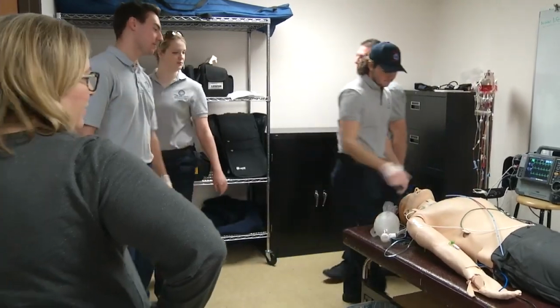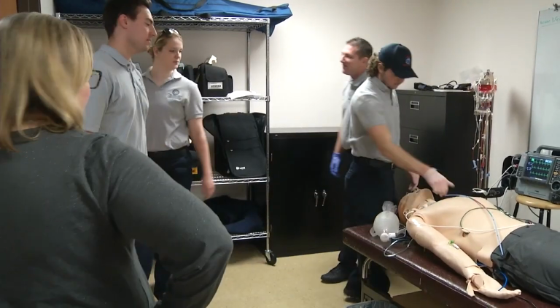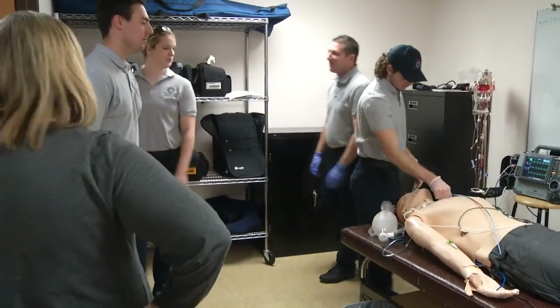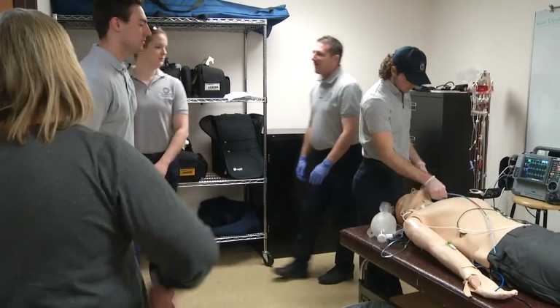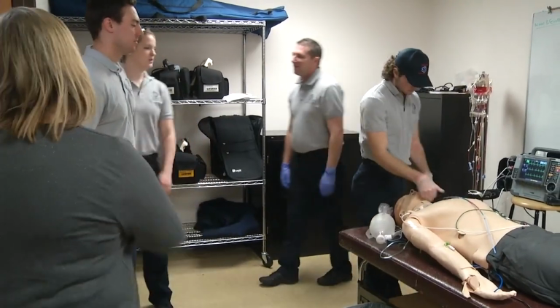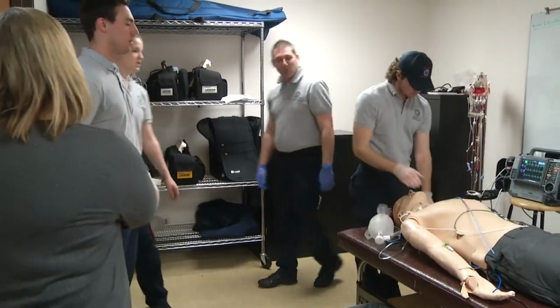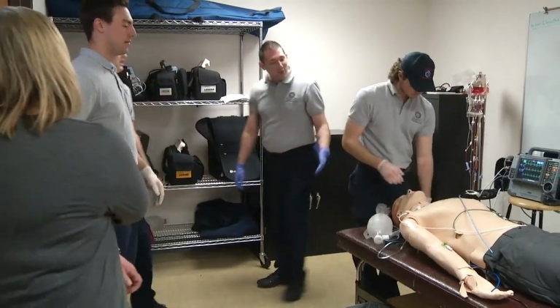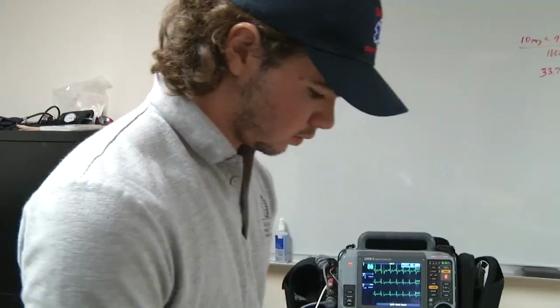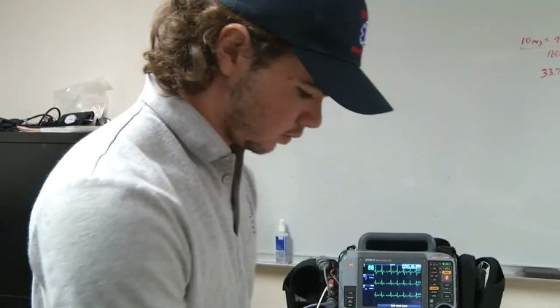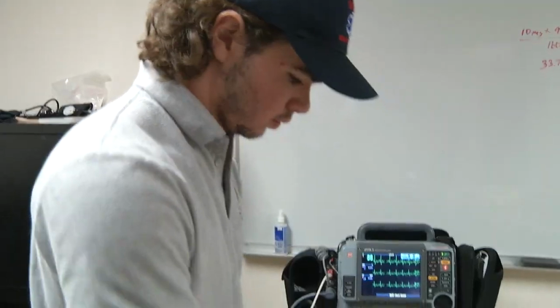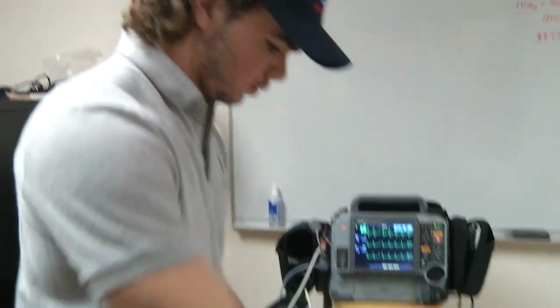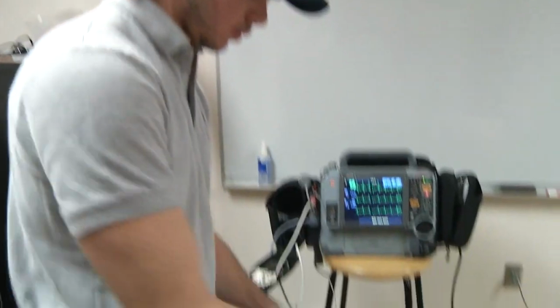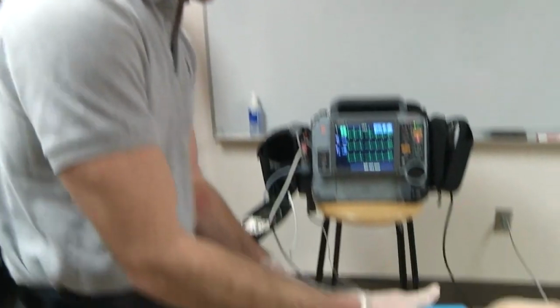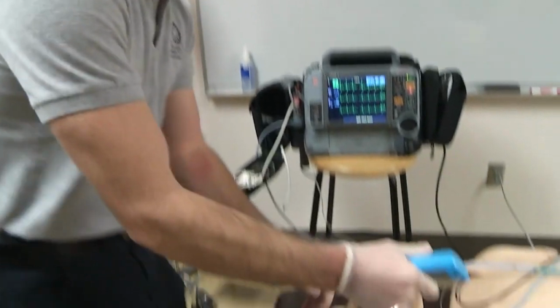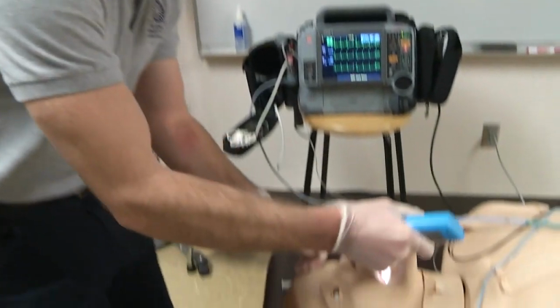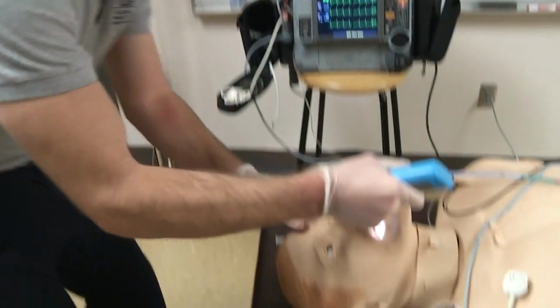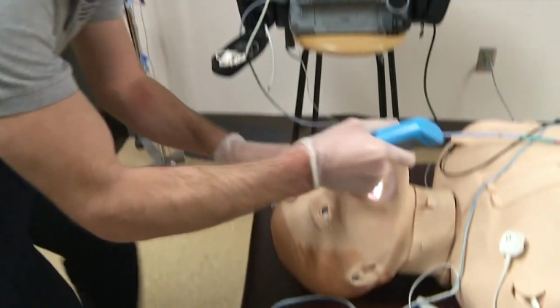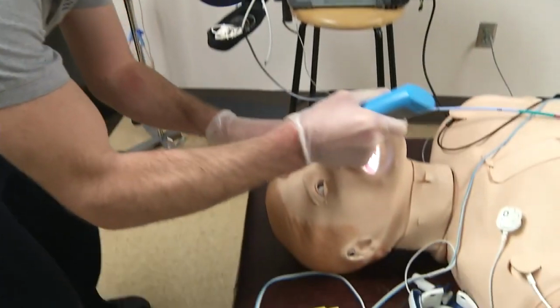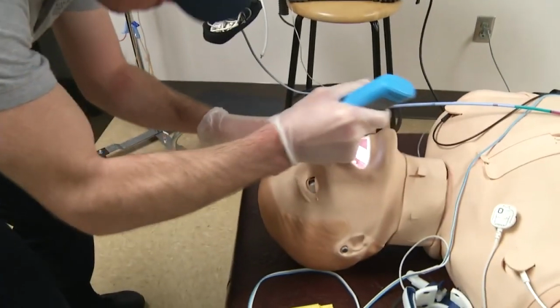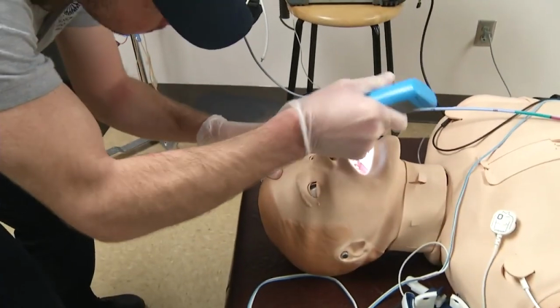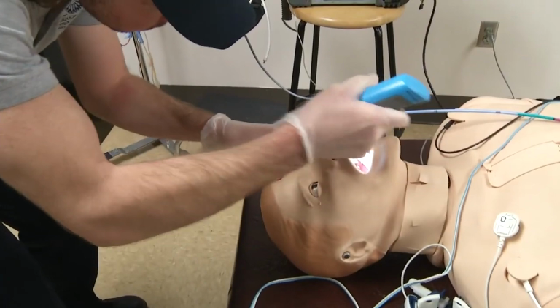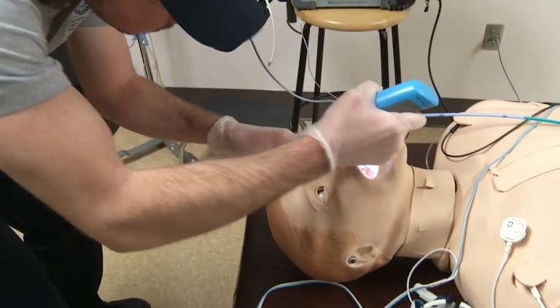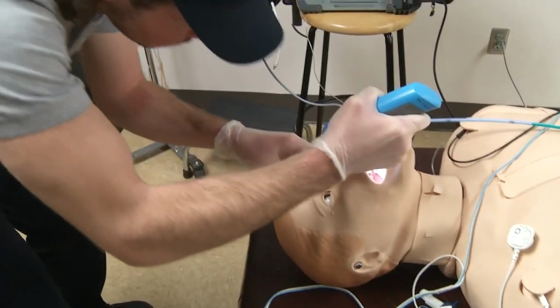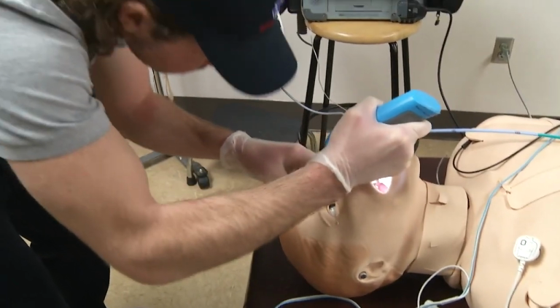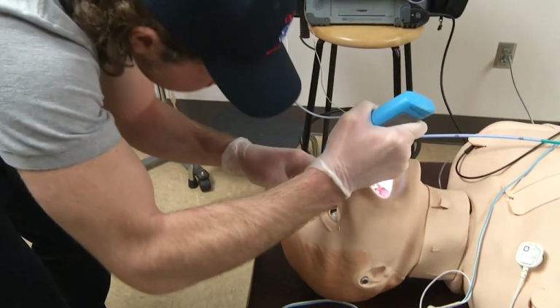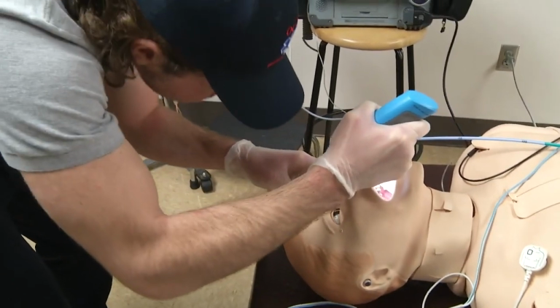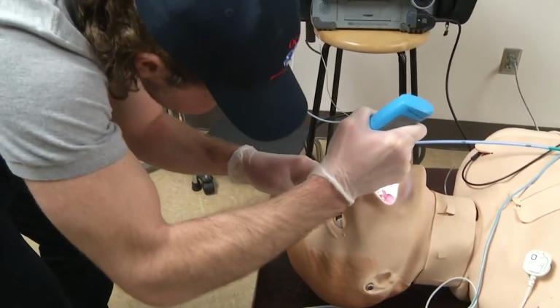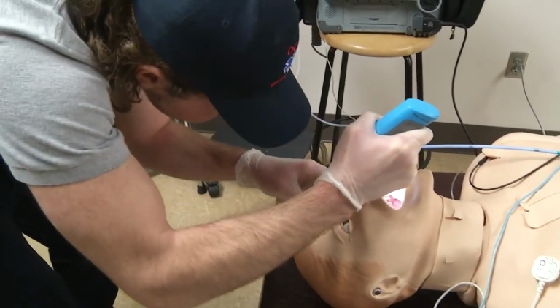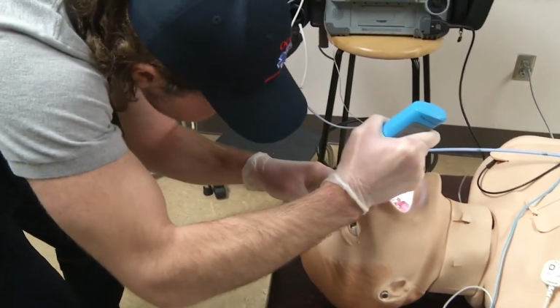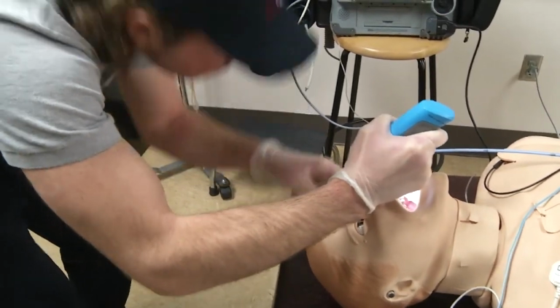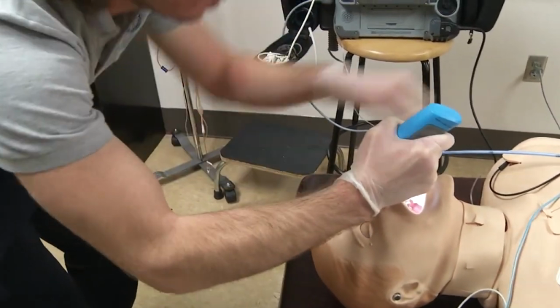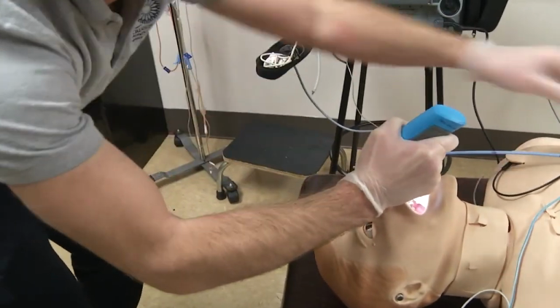Practice makes perfect, but early research shows the V-Scope's design allows for greater success sooner, even in difficult scenarios.